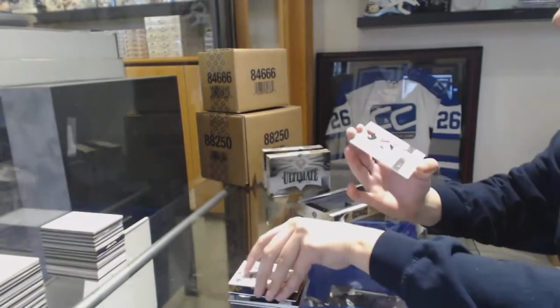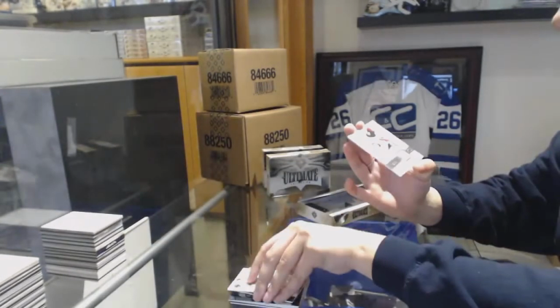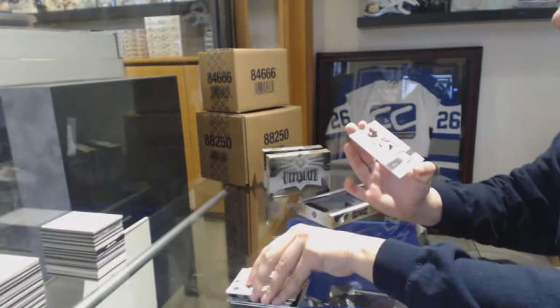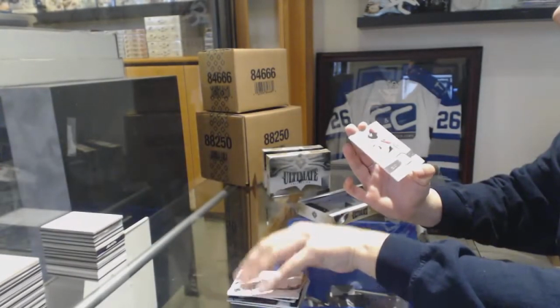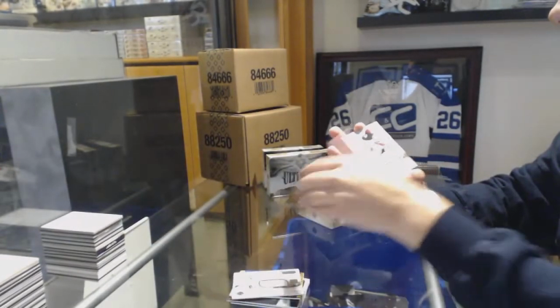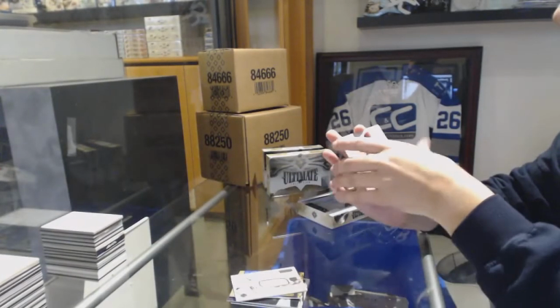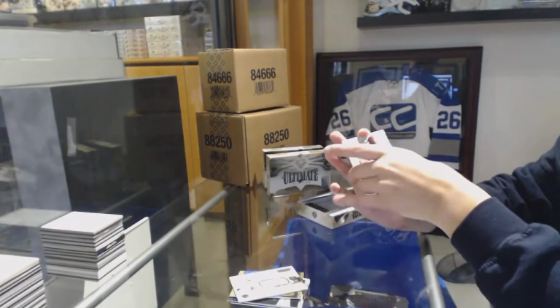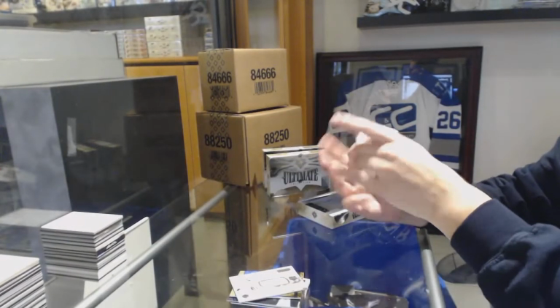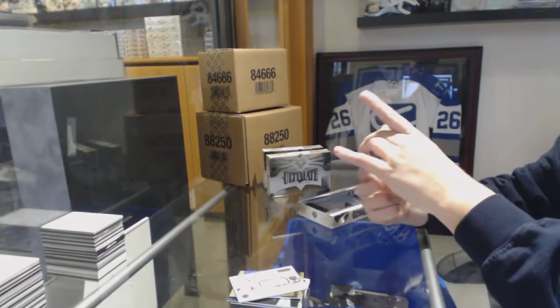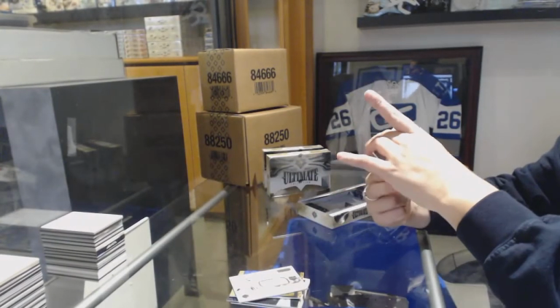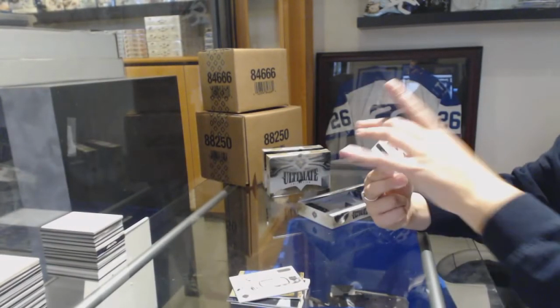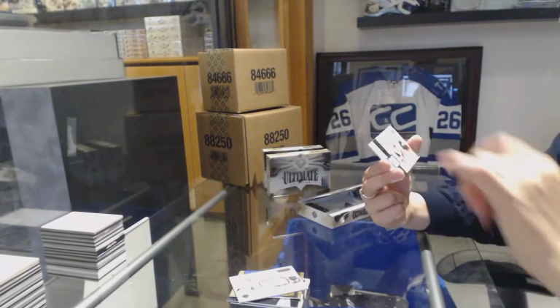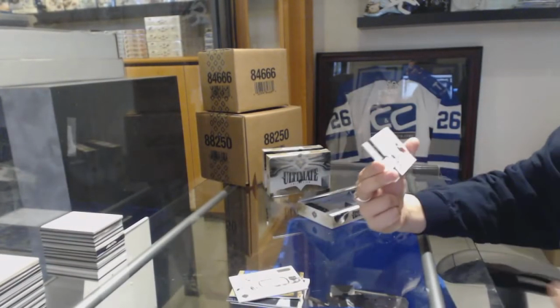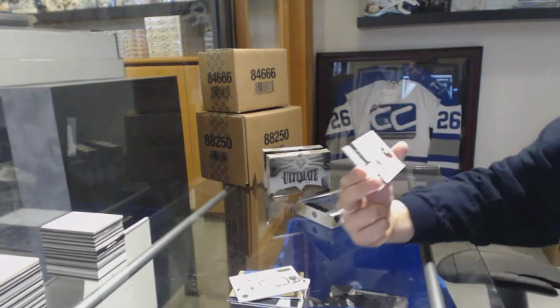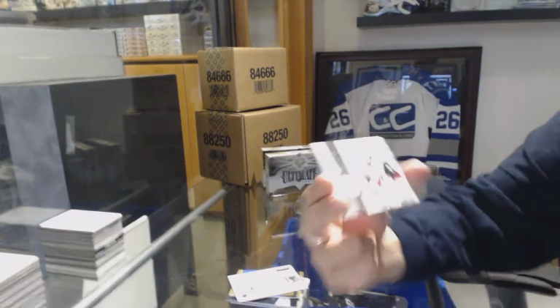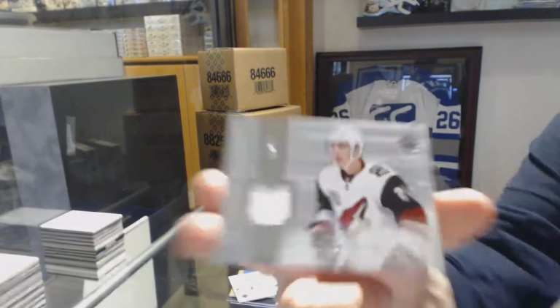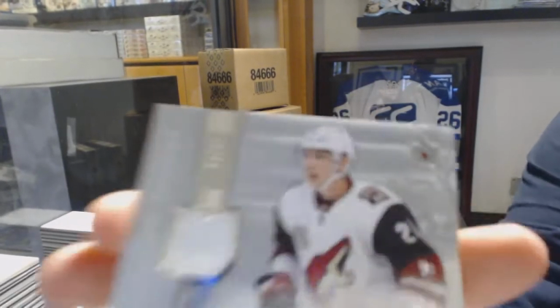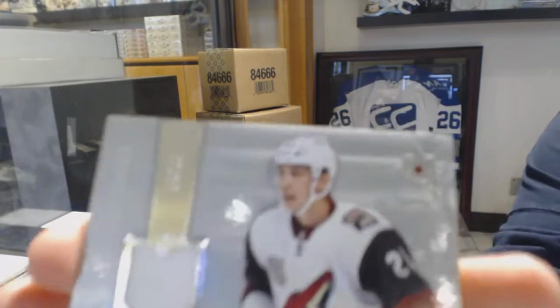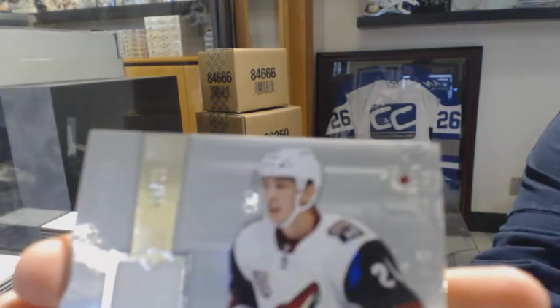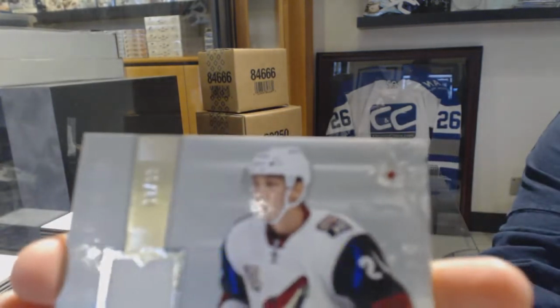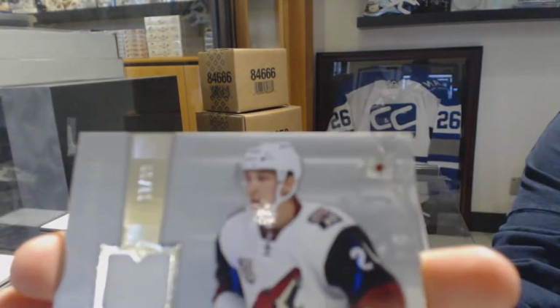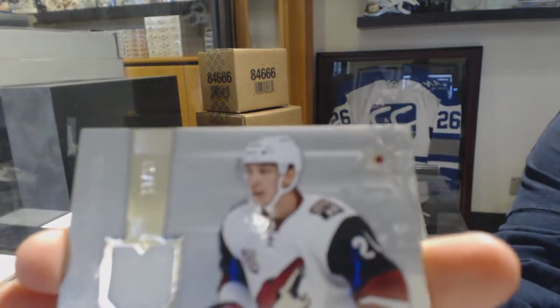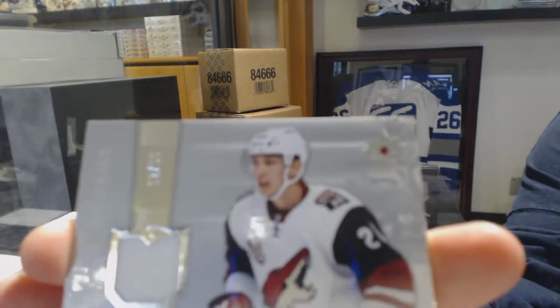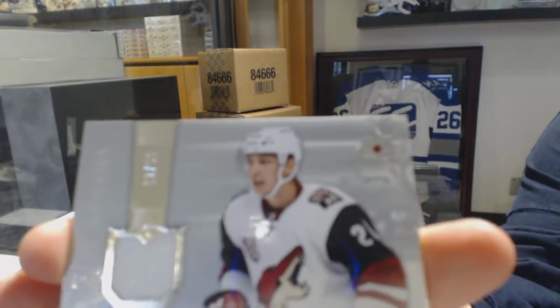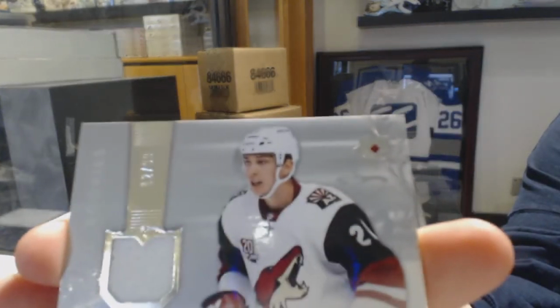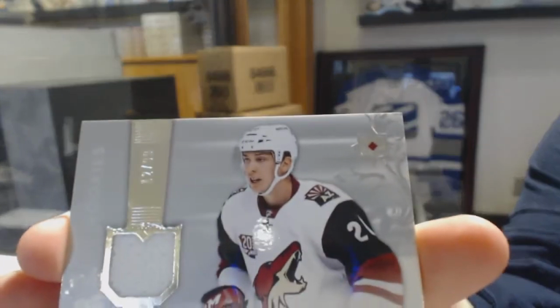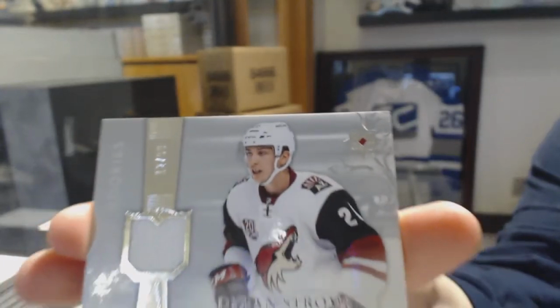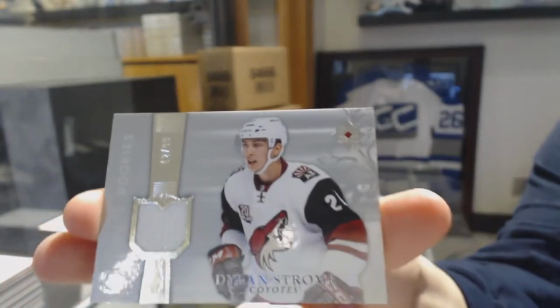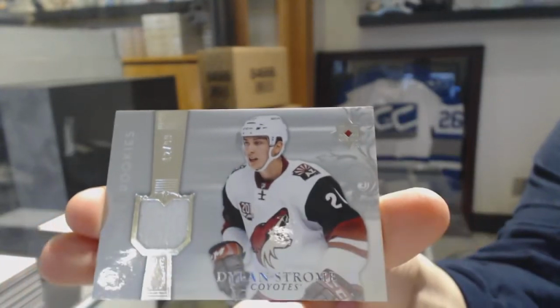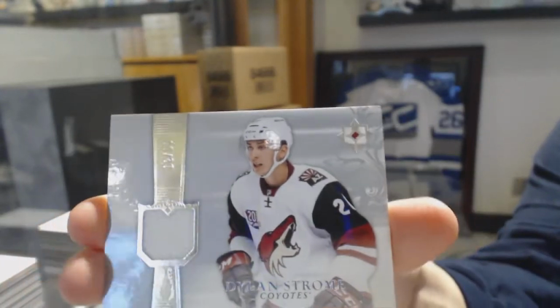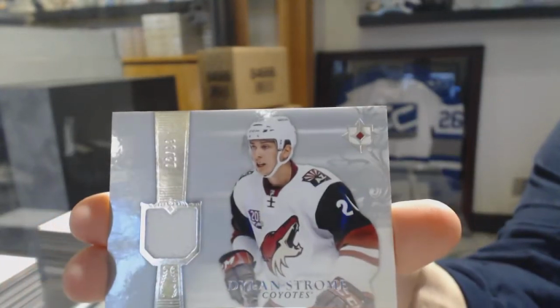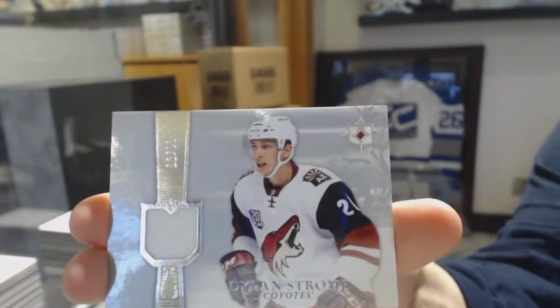And an Ultimate Rookie Retro jersey, number 2-99 for the Arizona Coyotes, Dylan Strome.